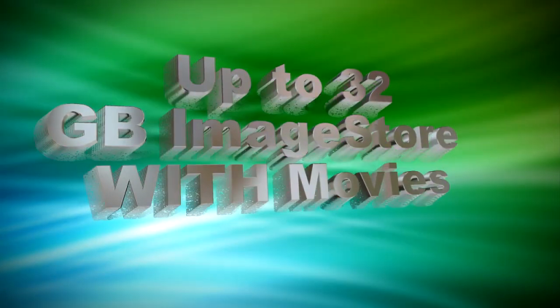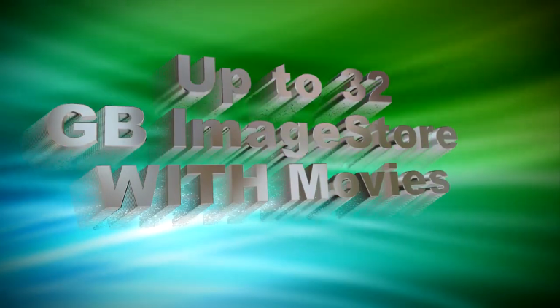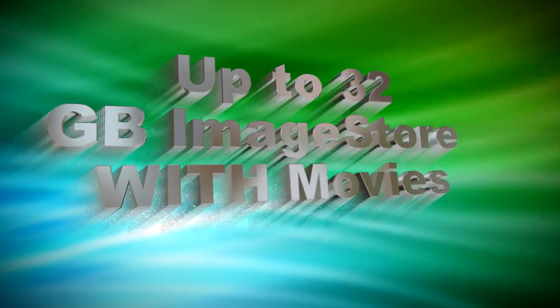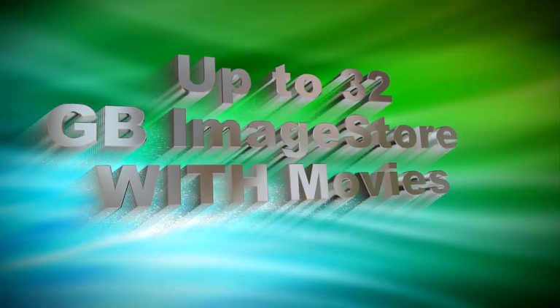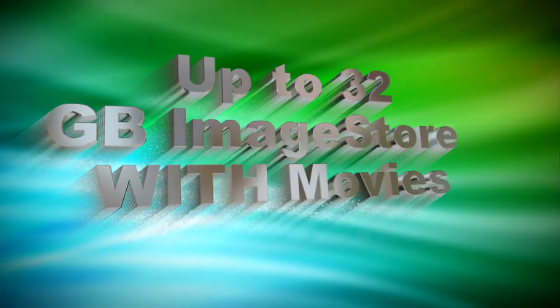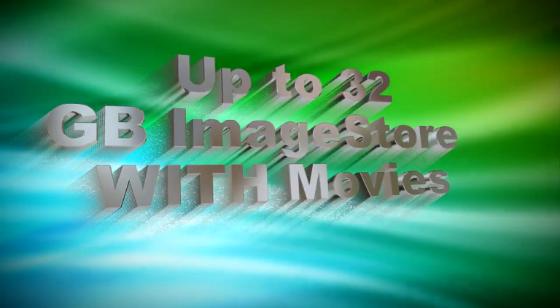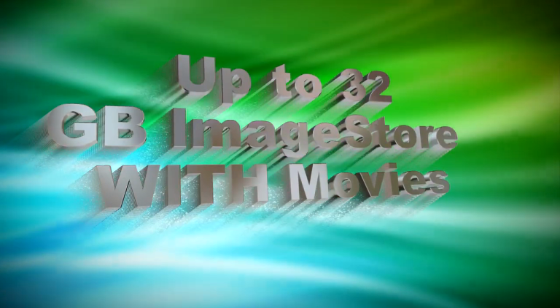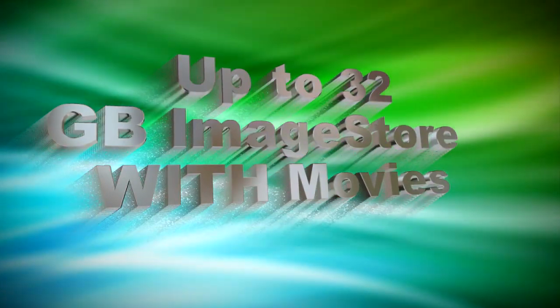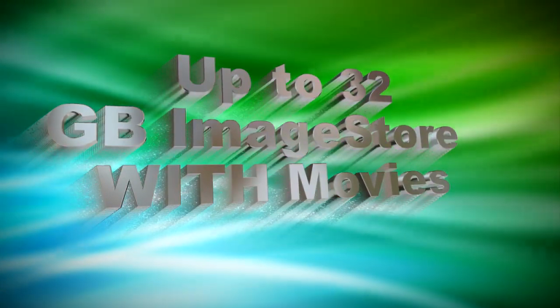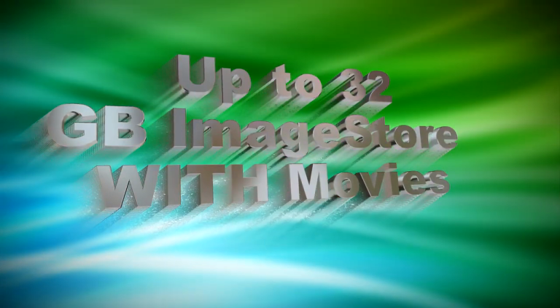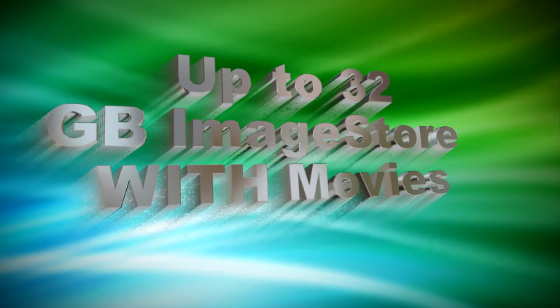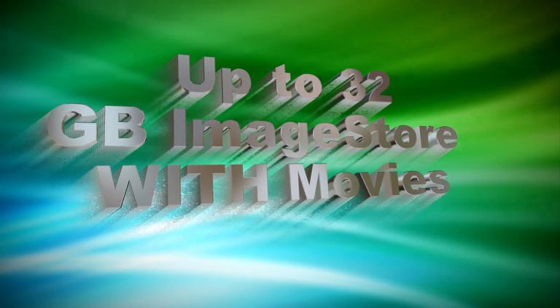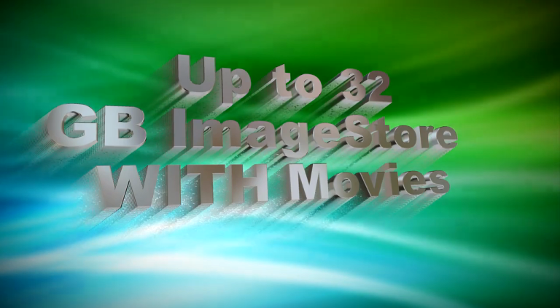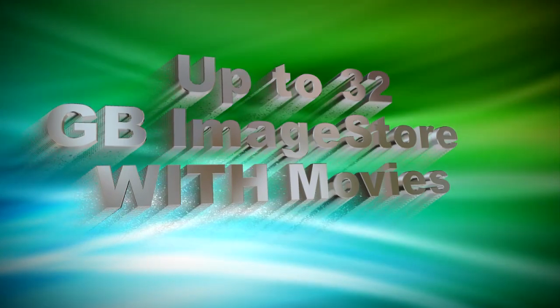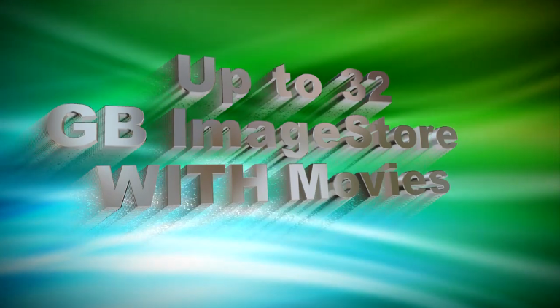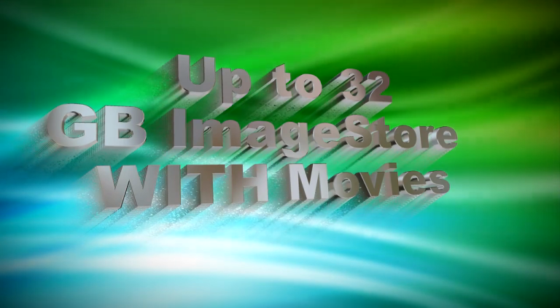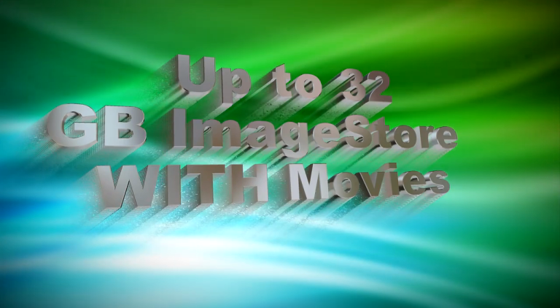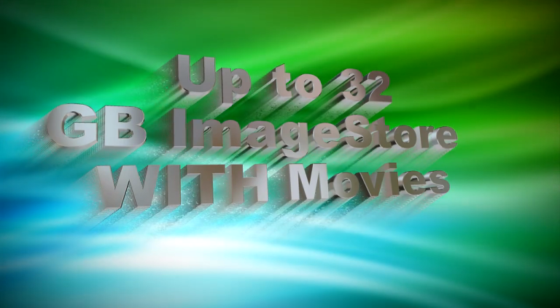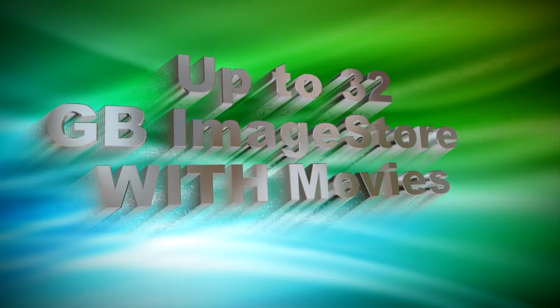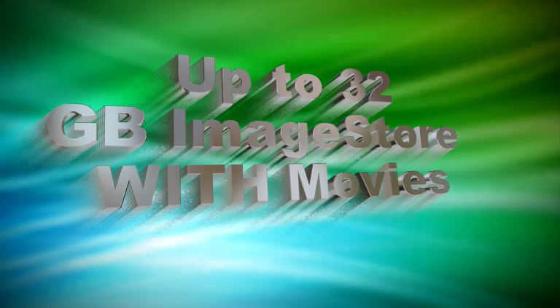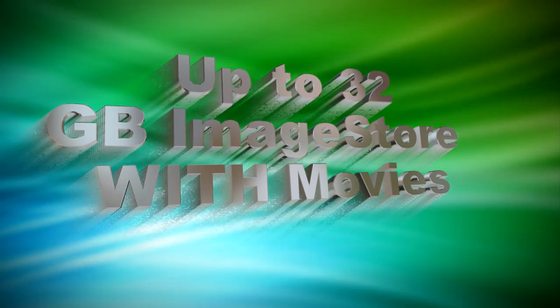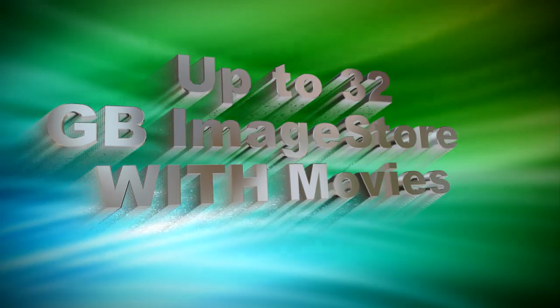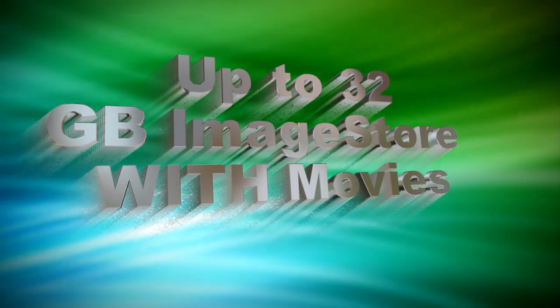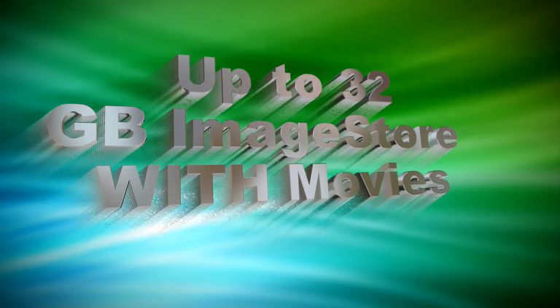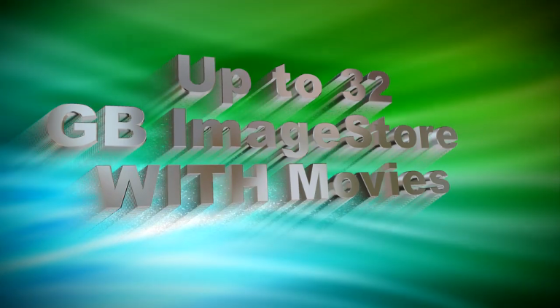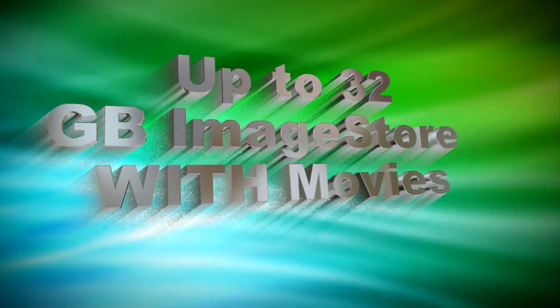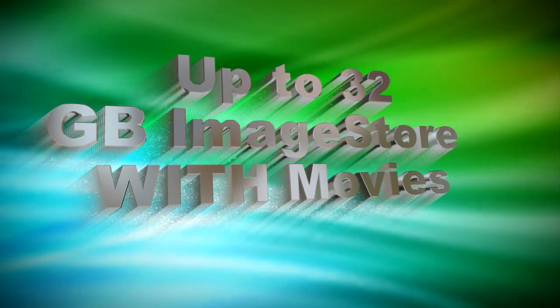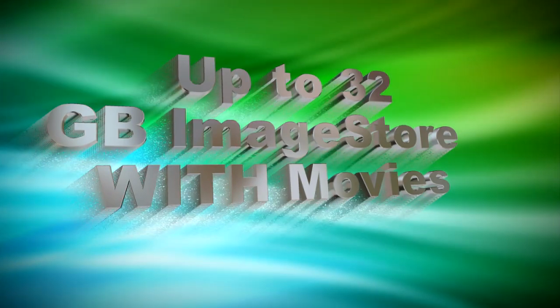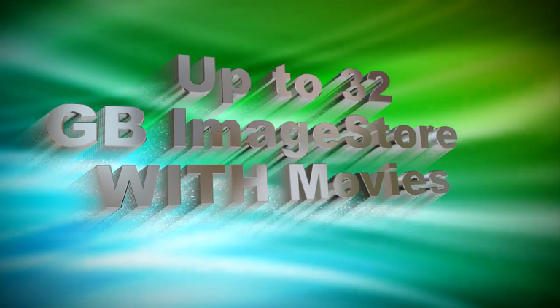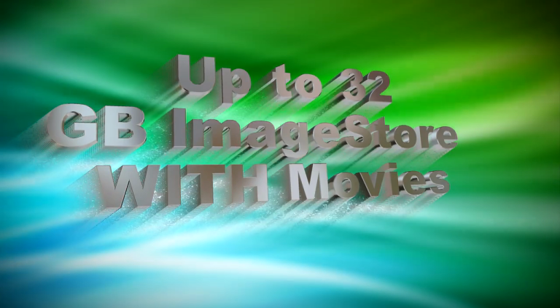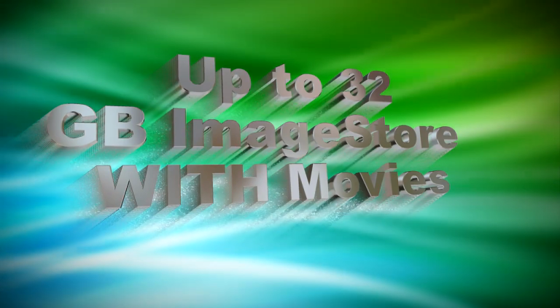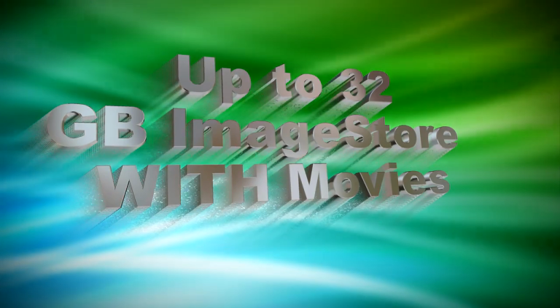There's a built-in image store with eight channels of video plus key available, just like its big brother.